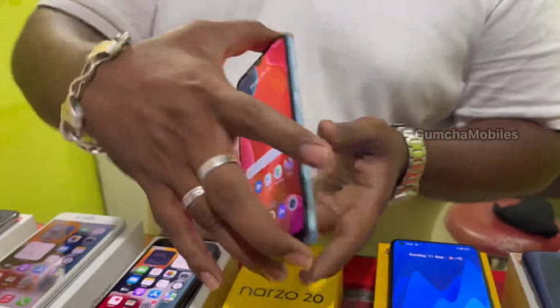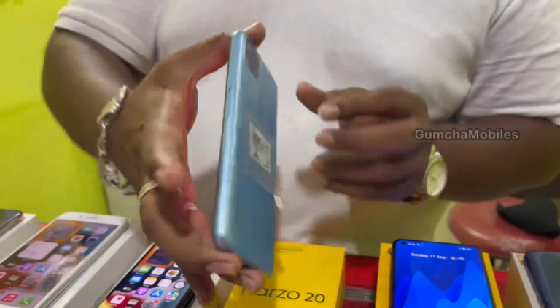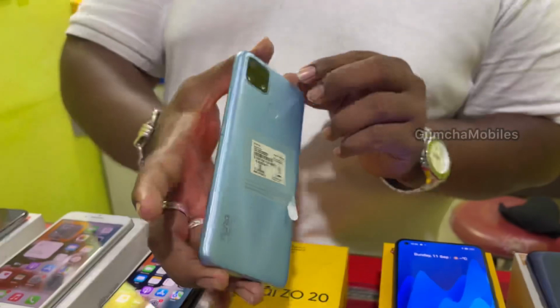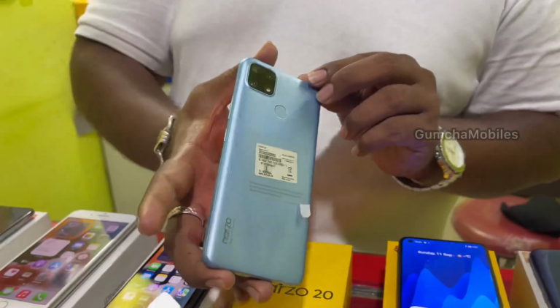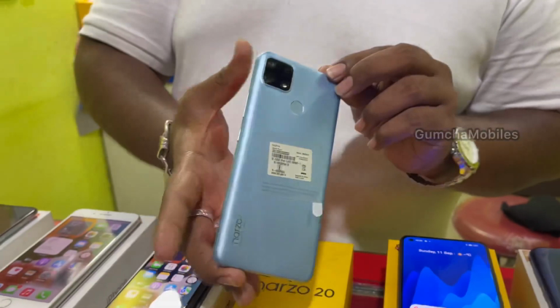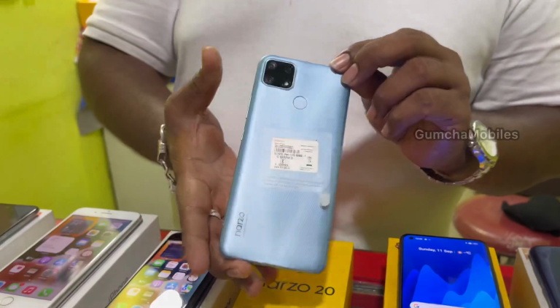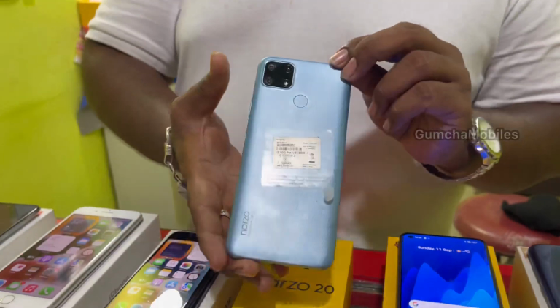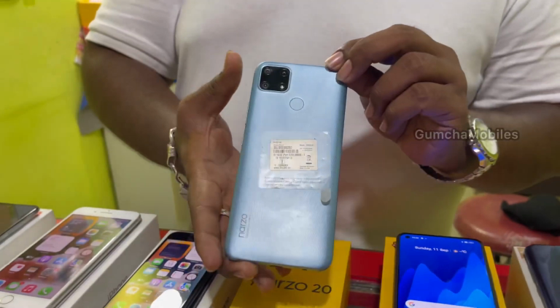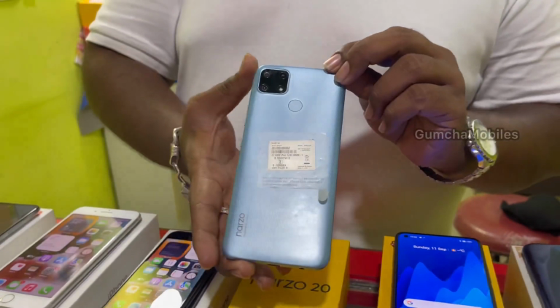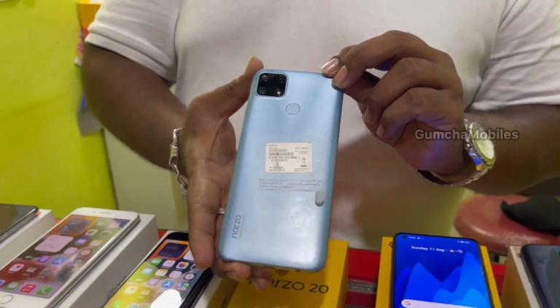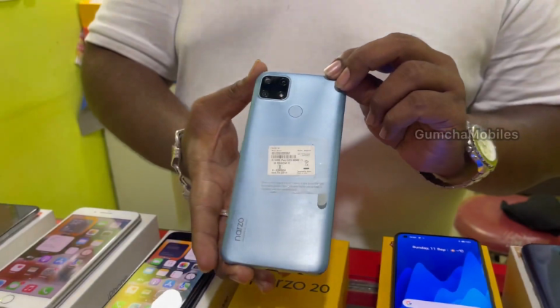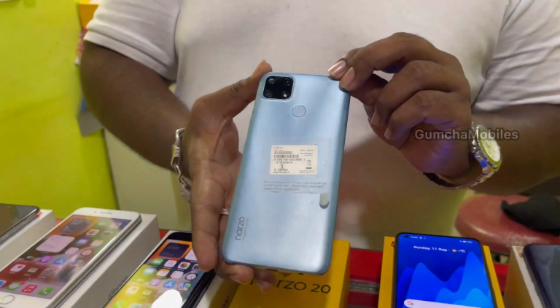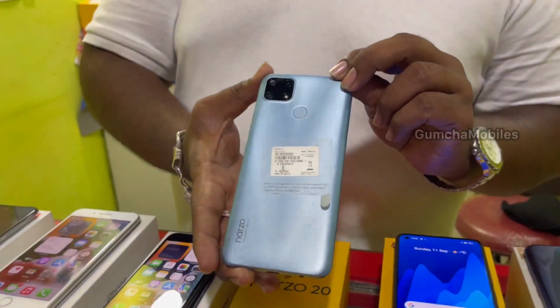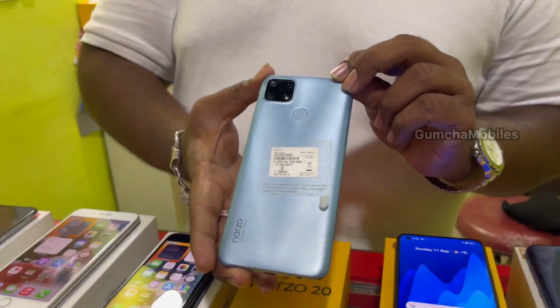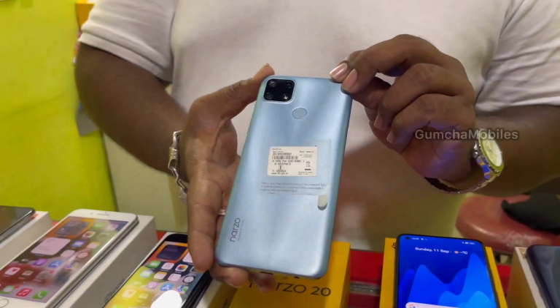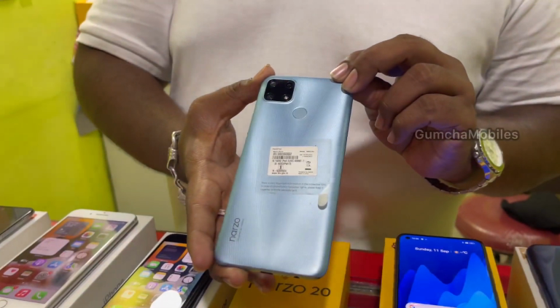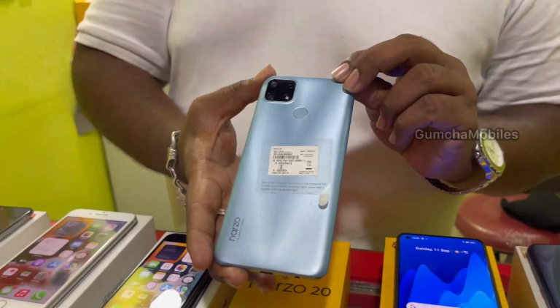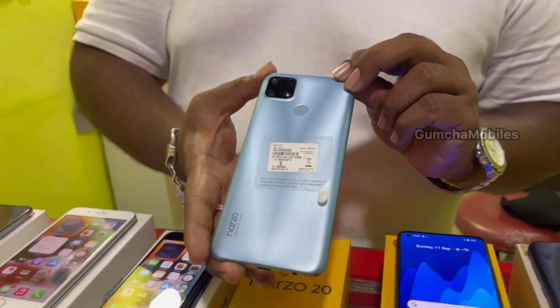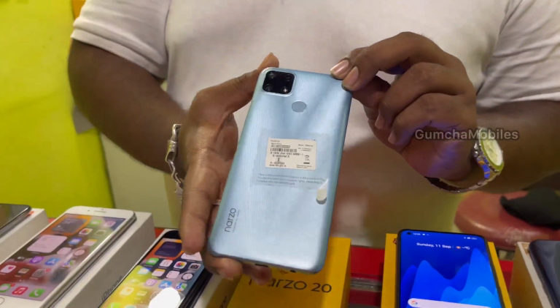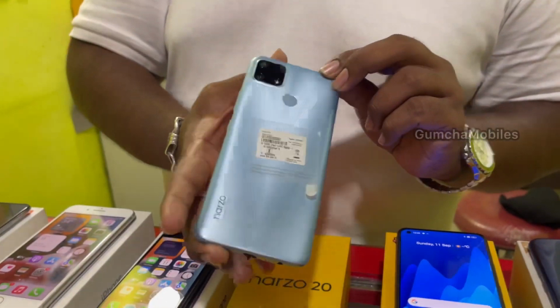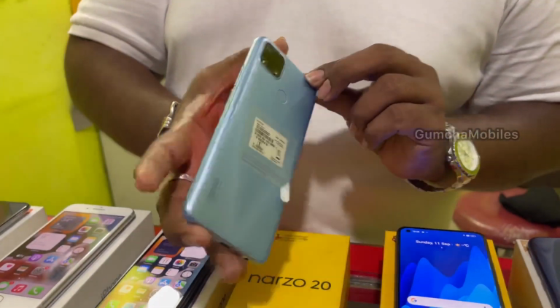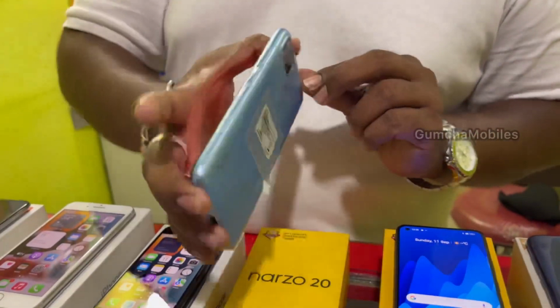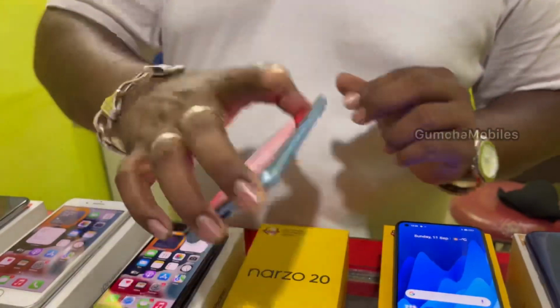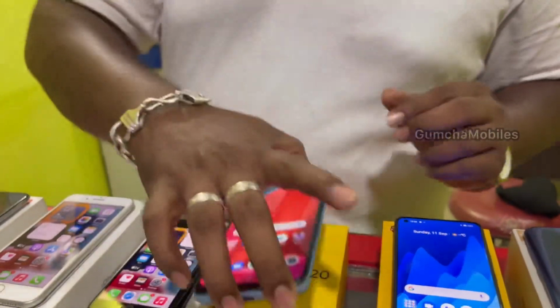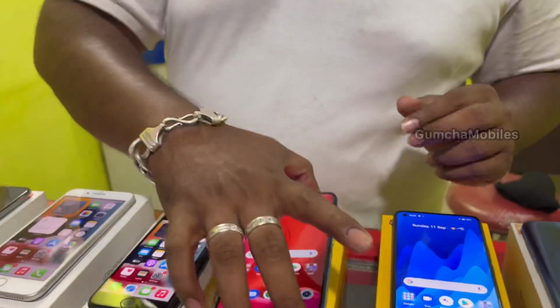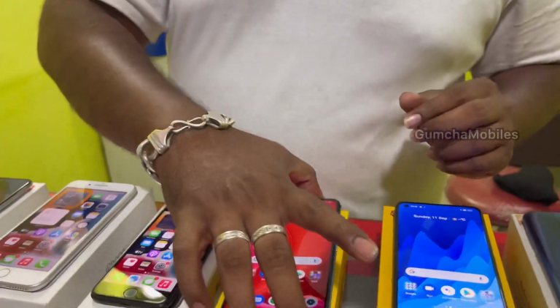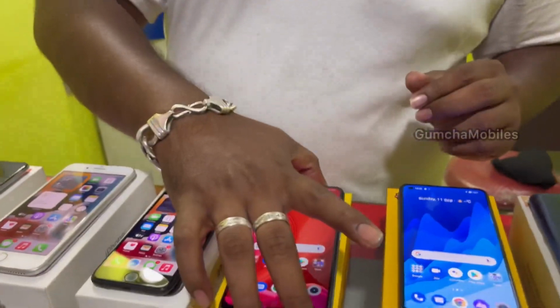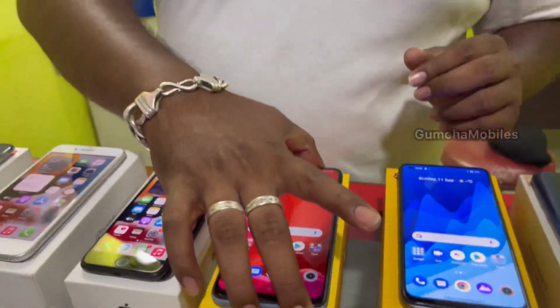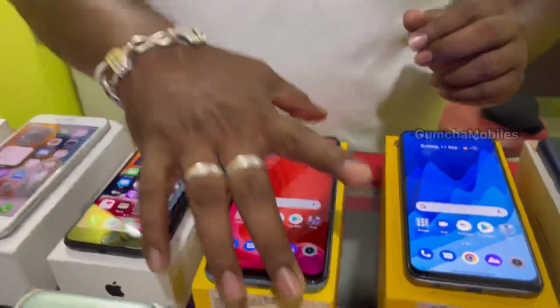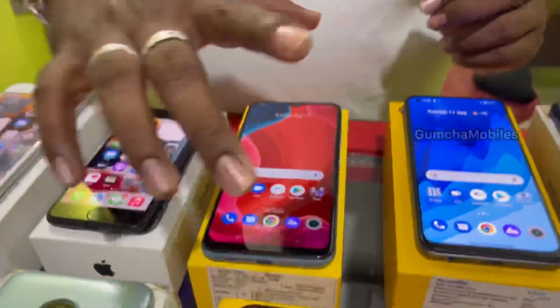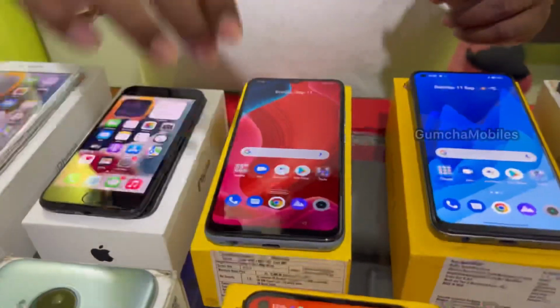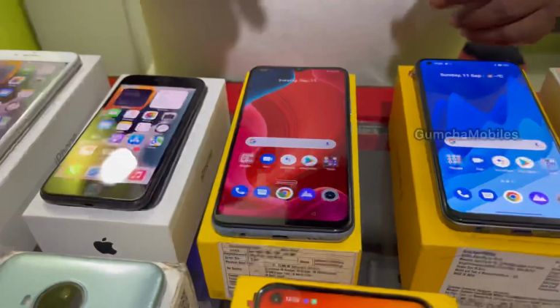It has a triple camera setup. Price is ₹9,000.